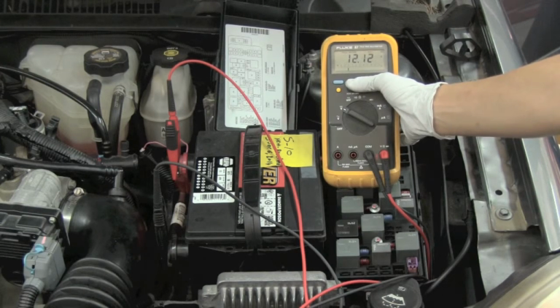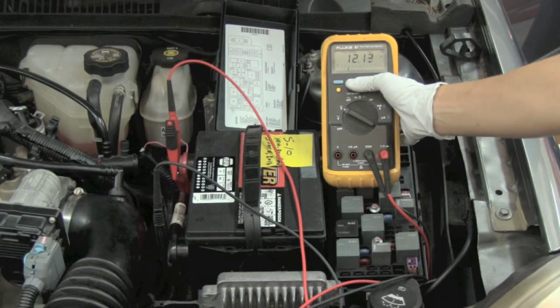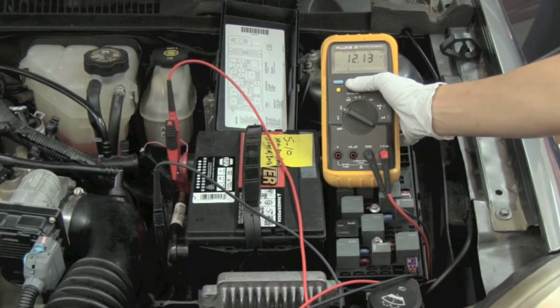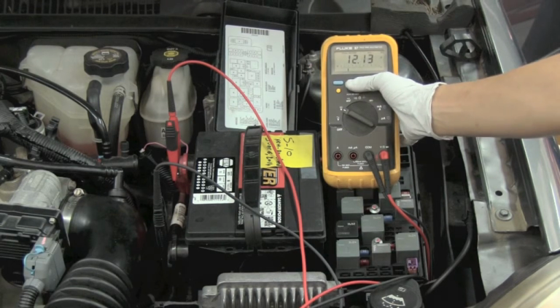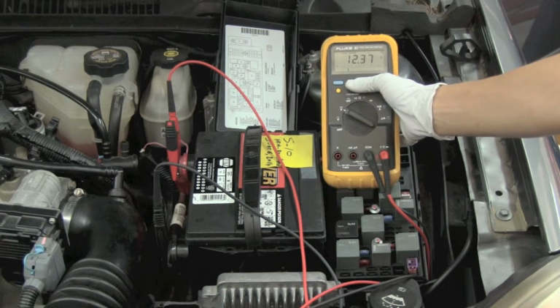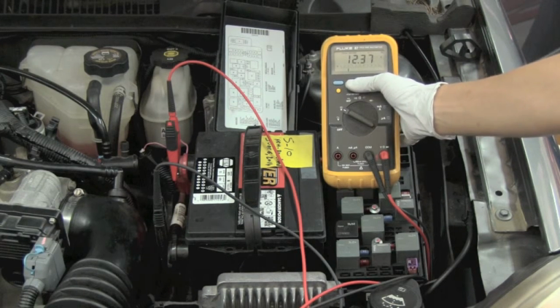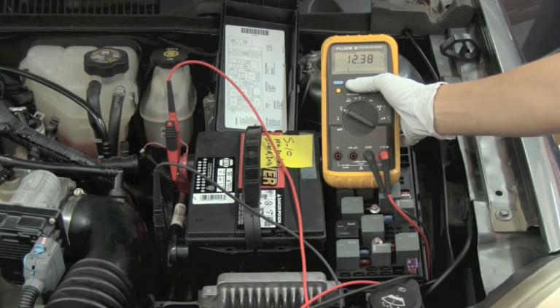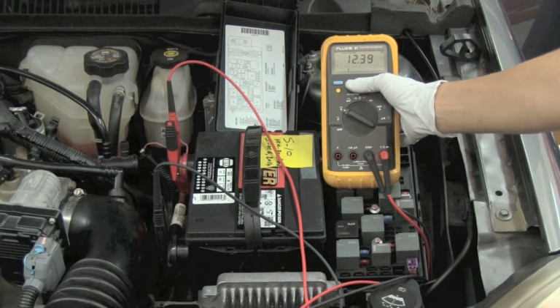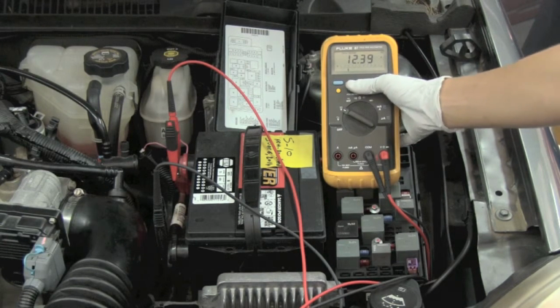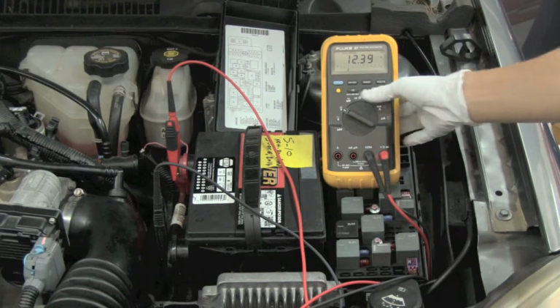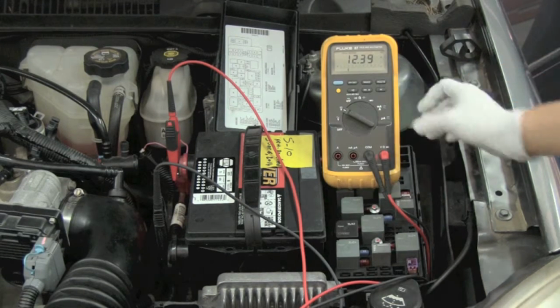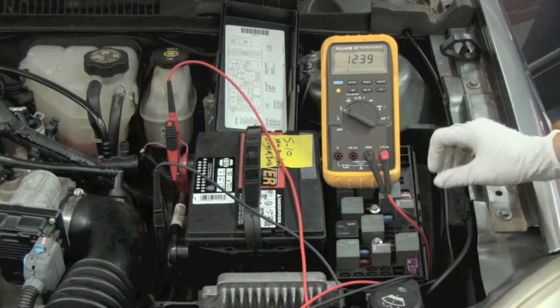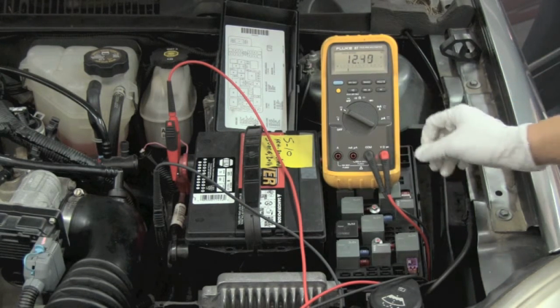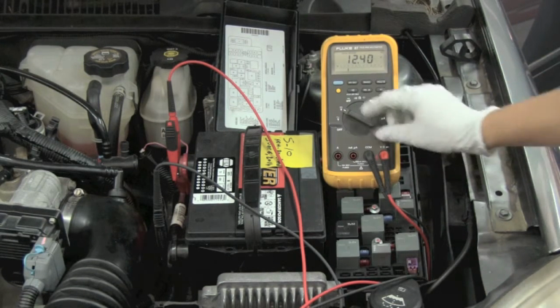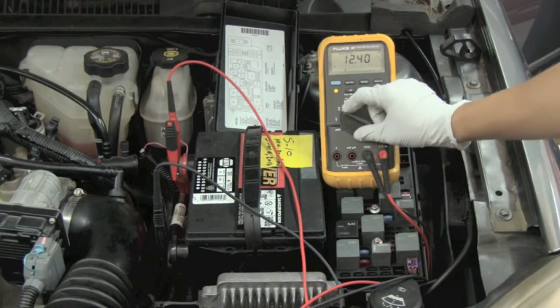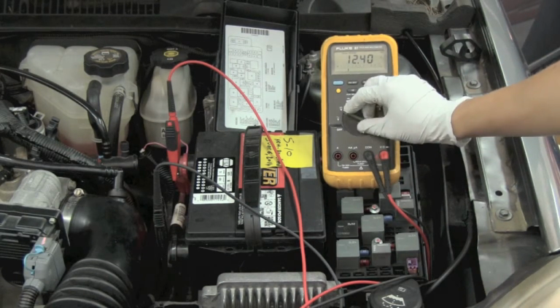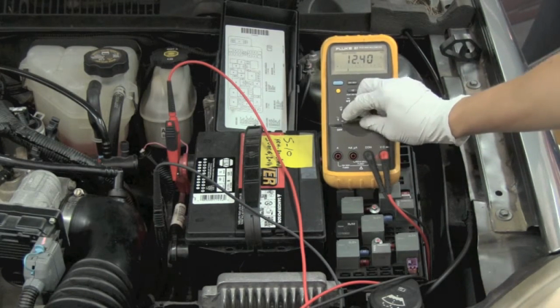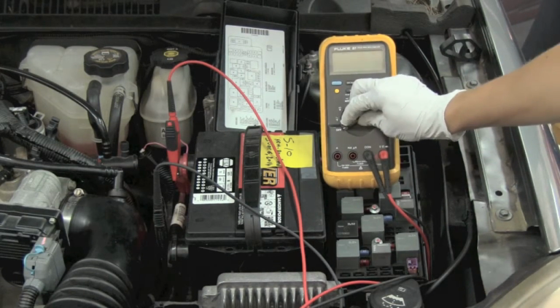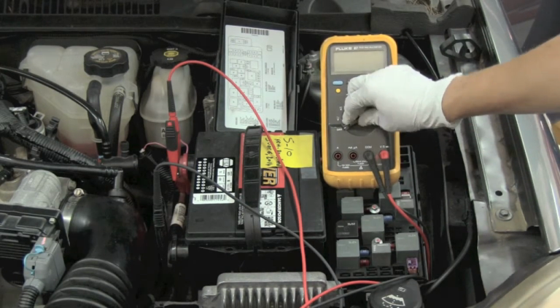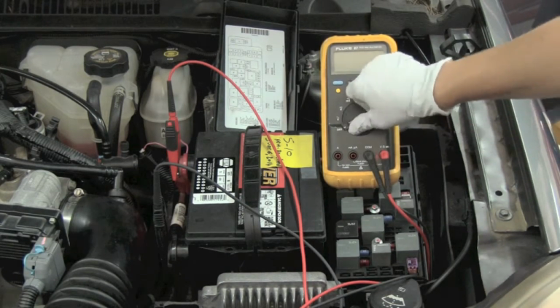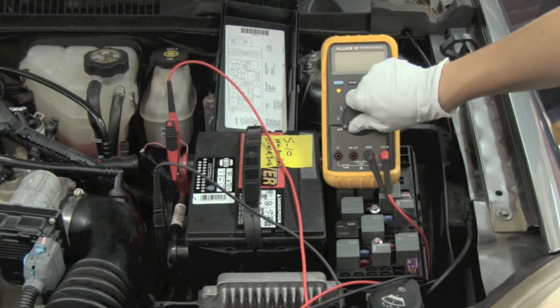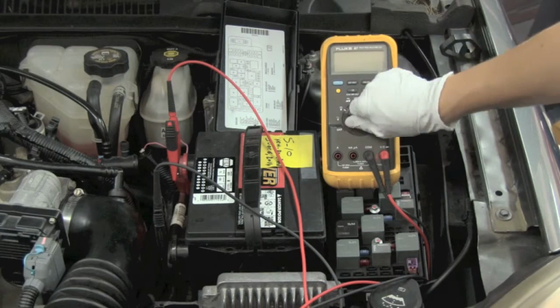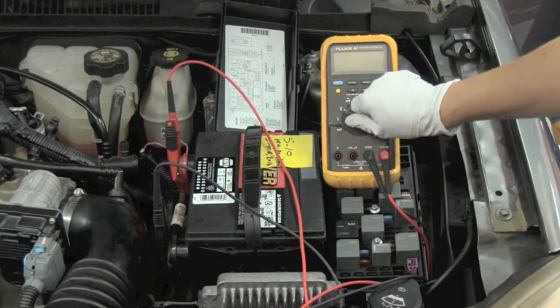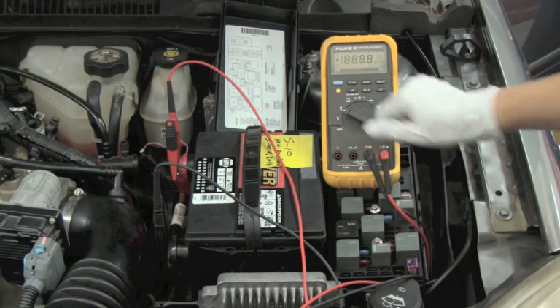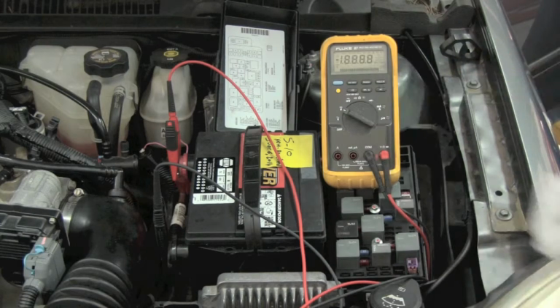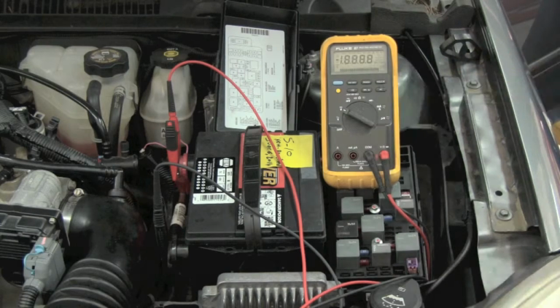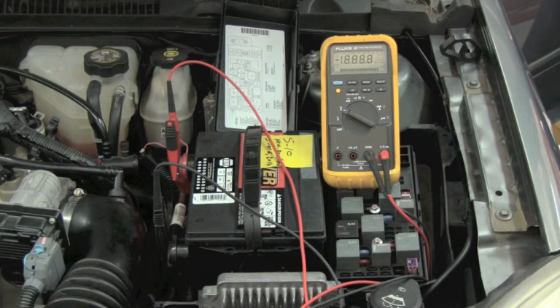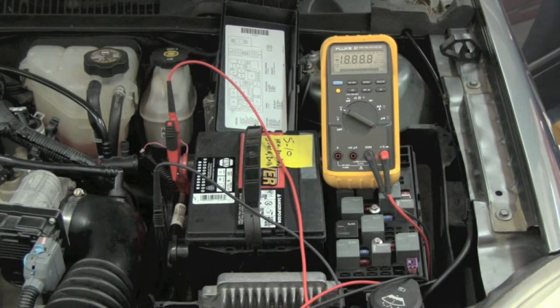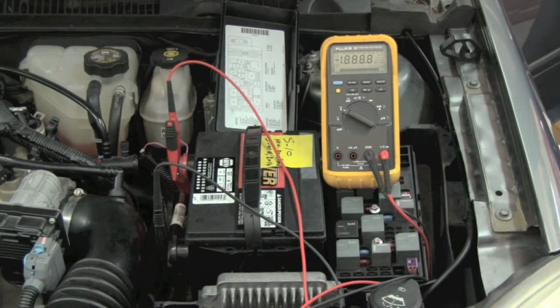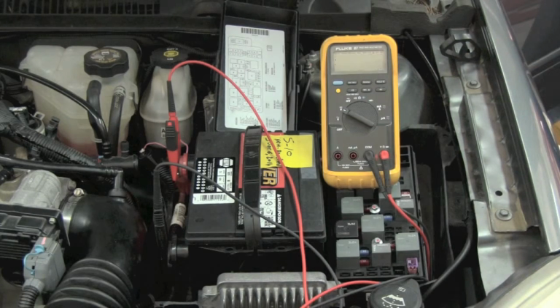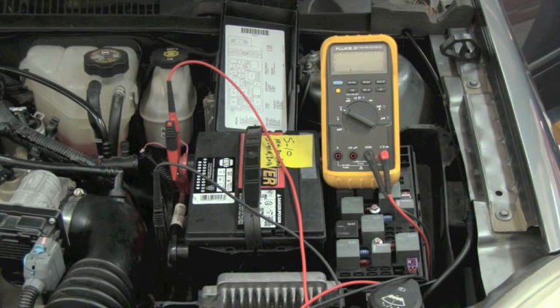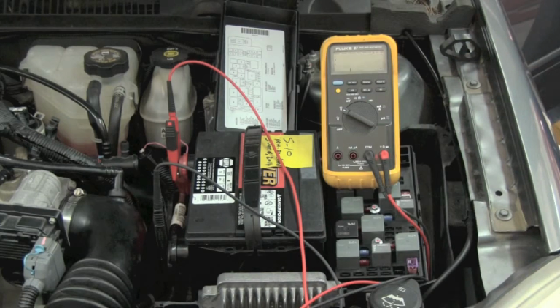If you wanted to reset, simply turn your meter off and turn it back to the setting that you want.